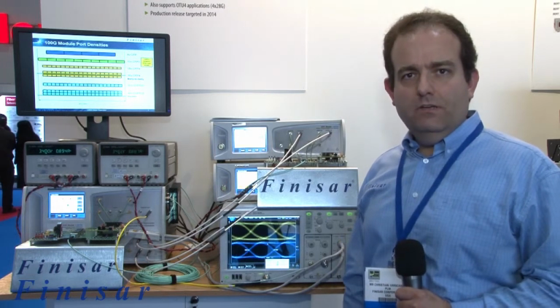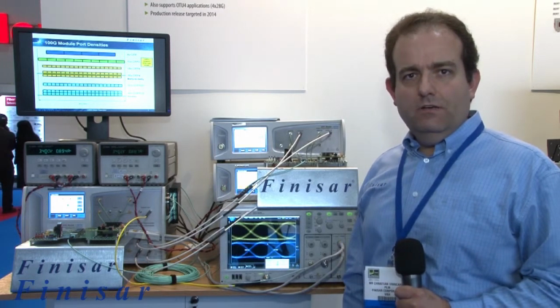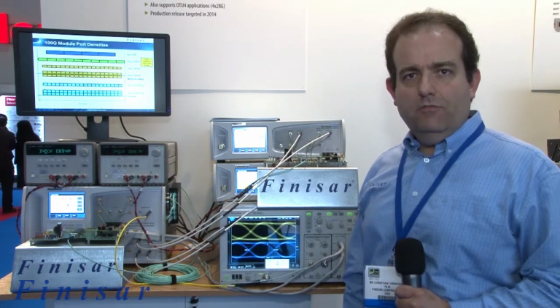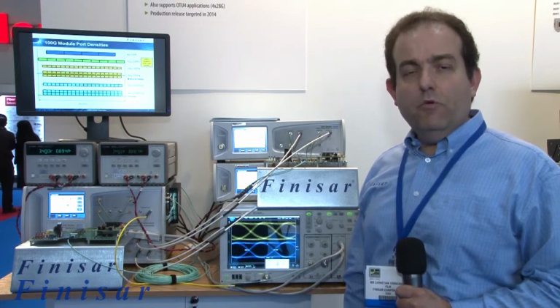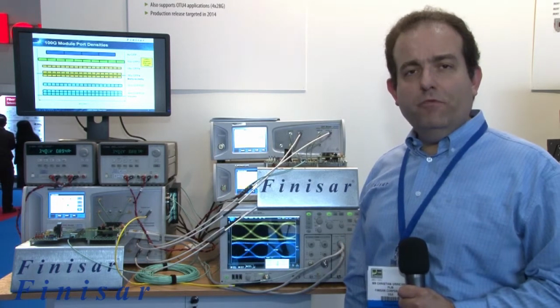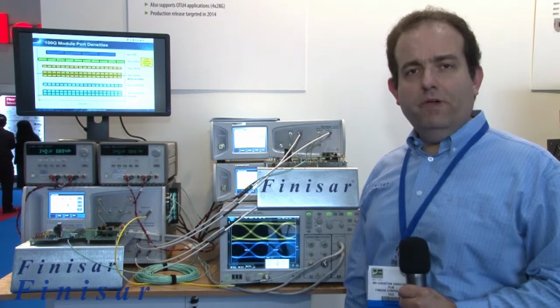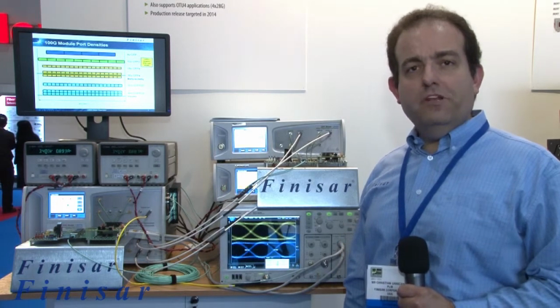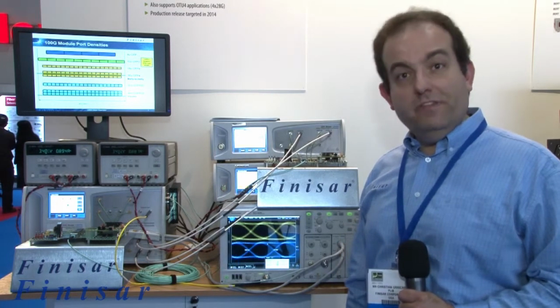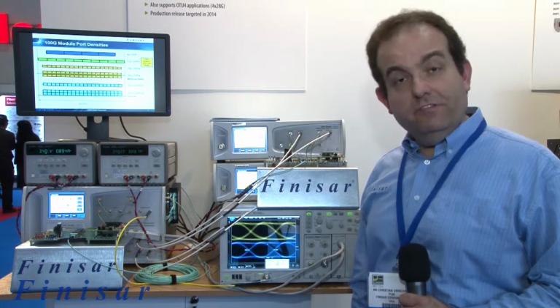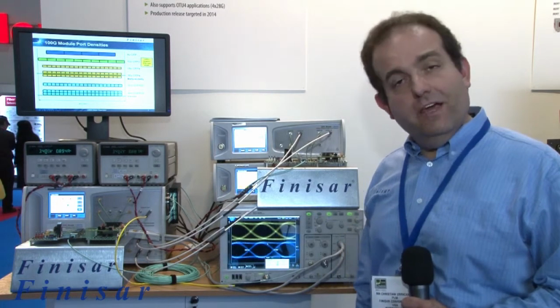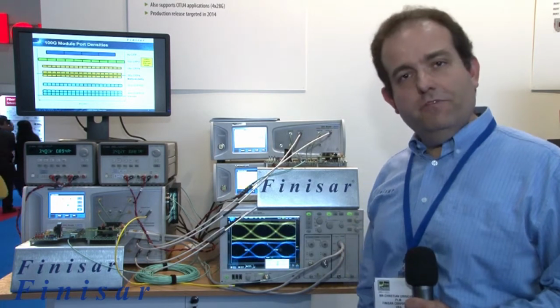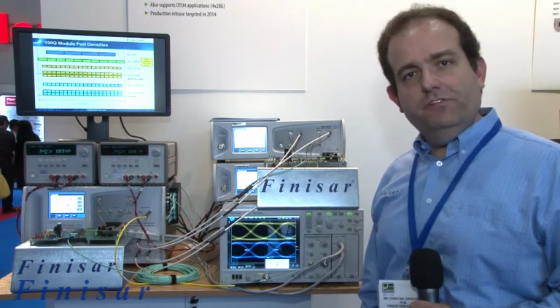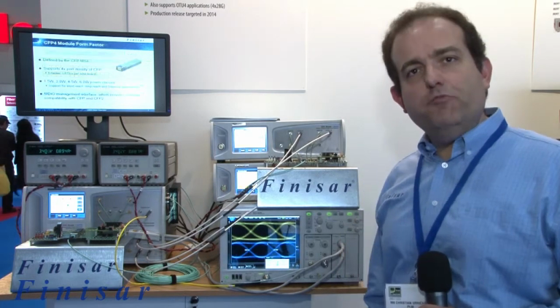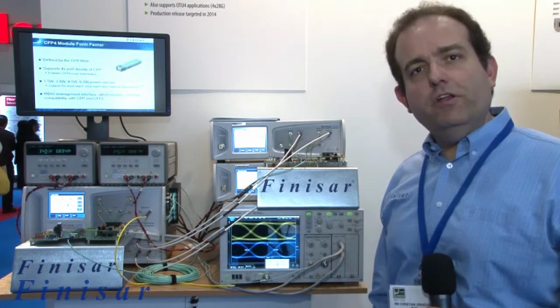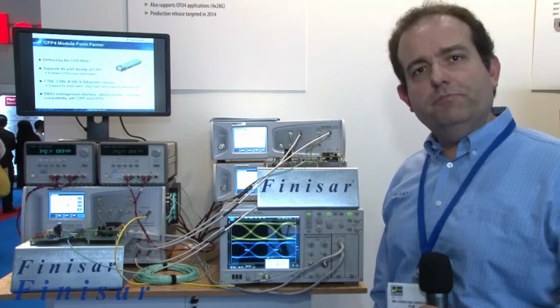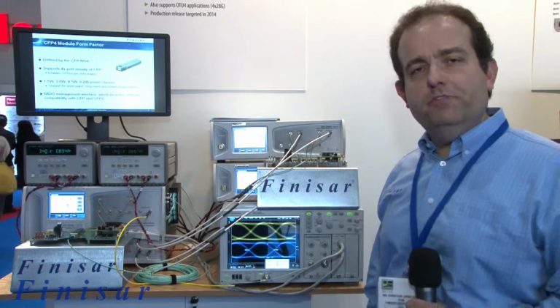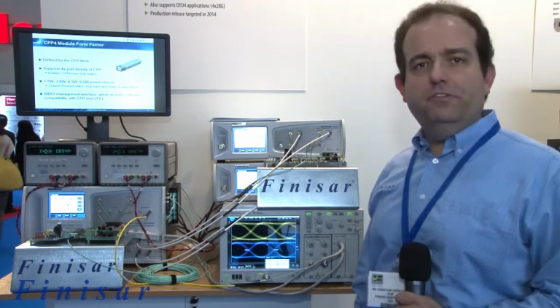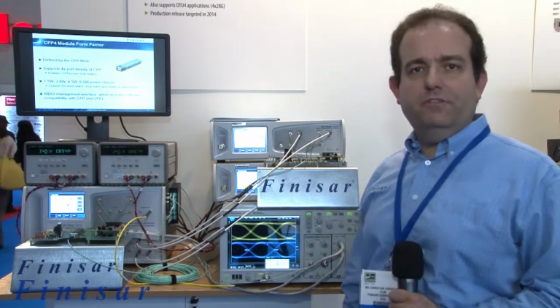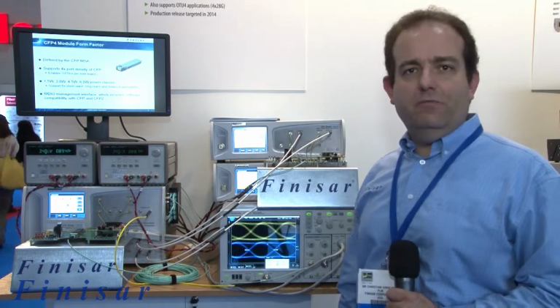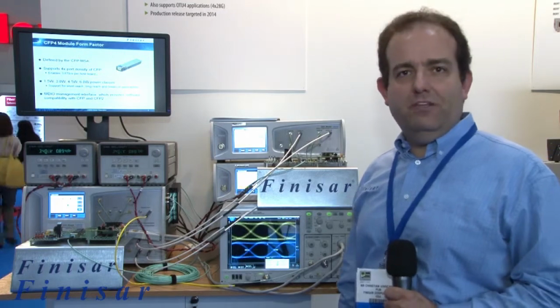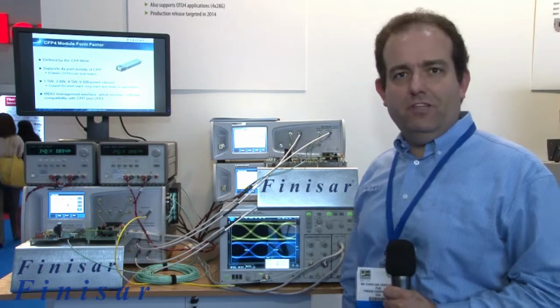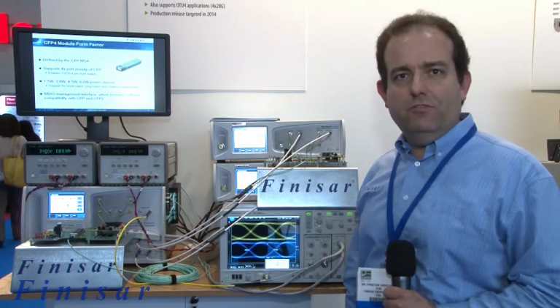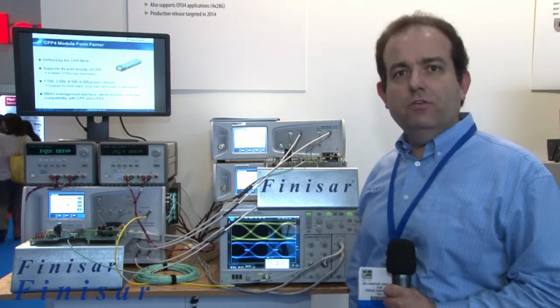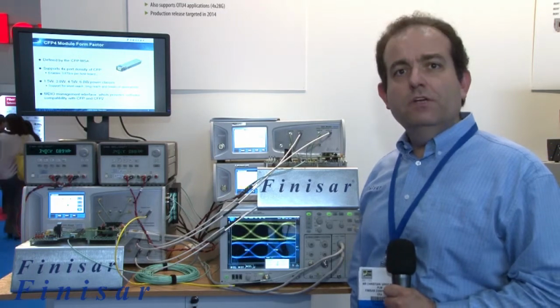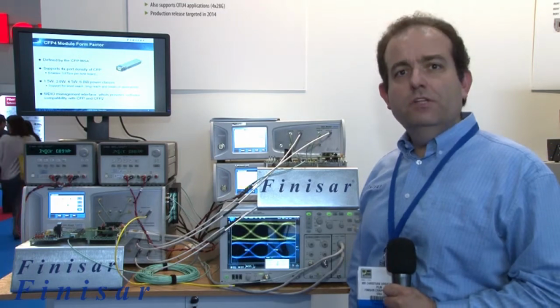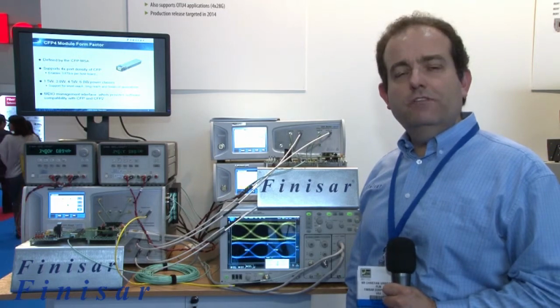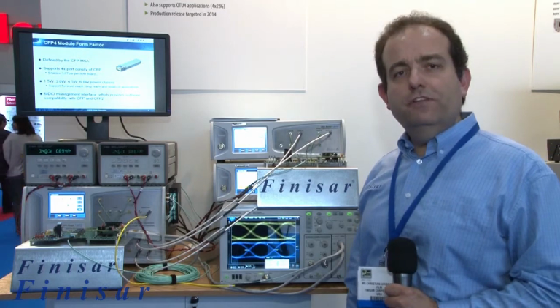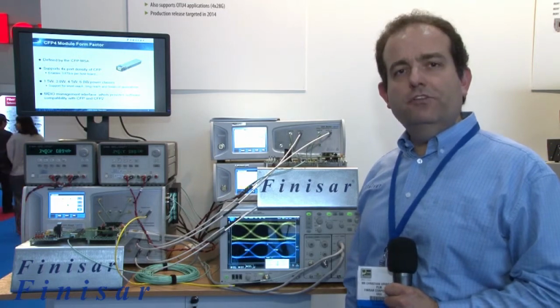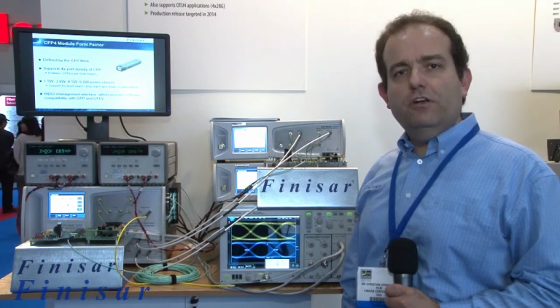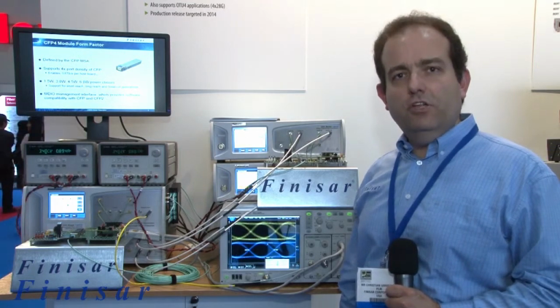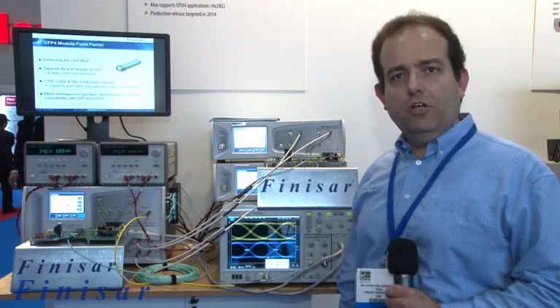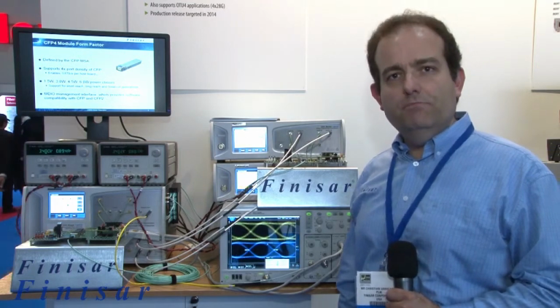For more information about this and other Finisar products, please visit www.finisar.com.